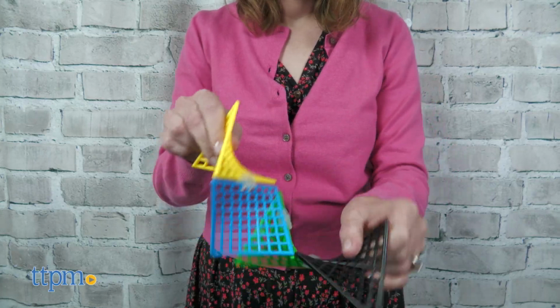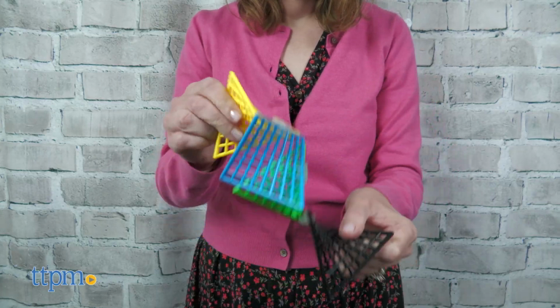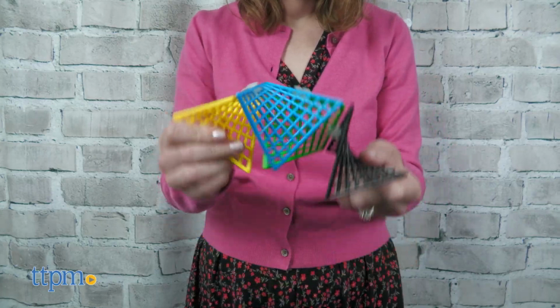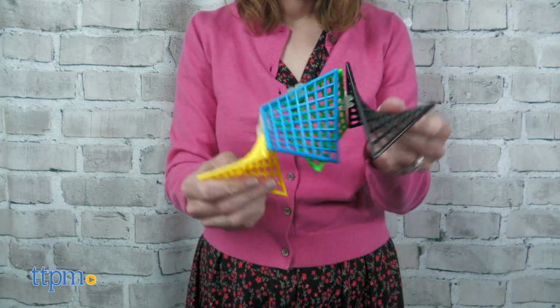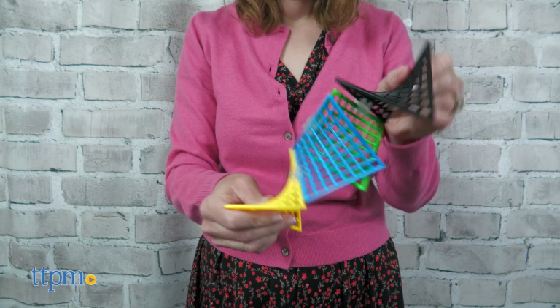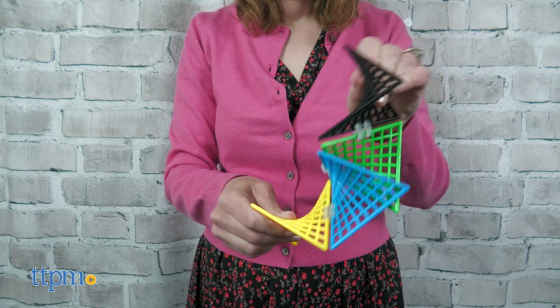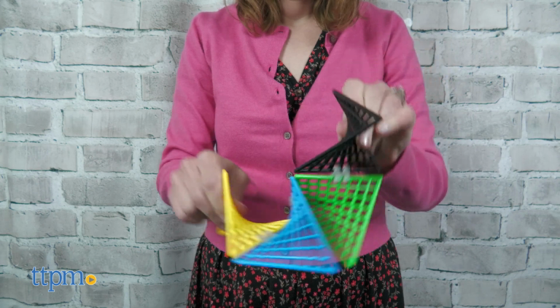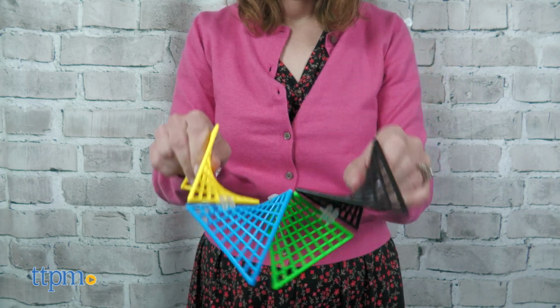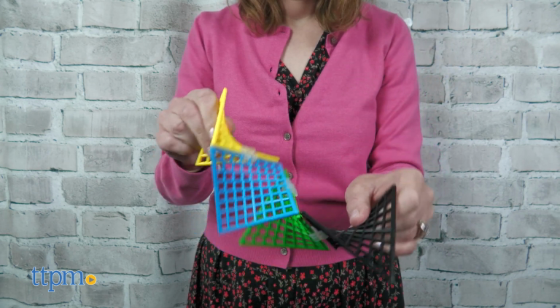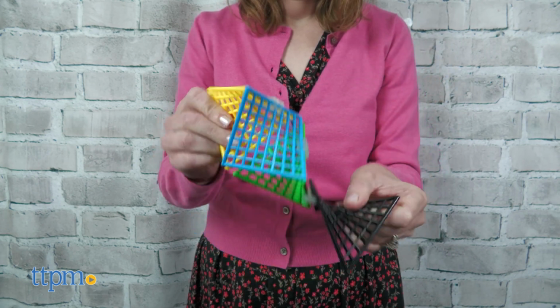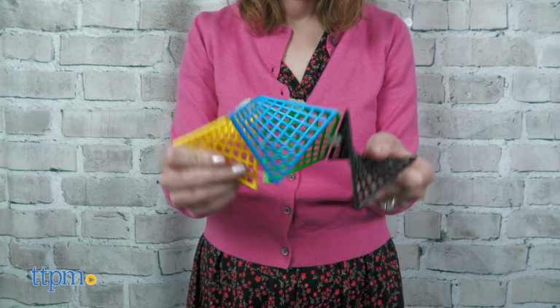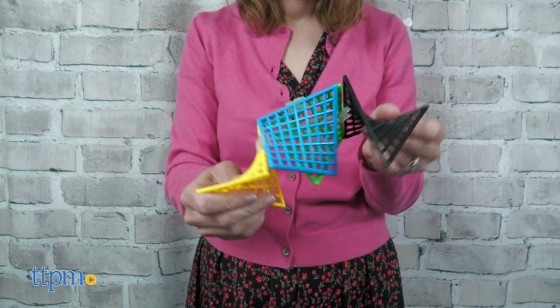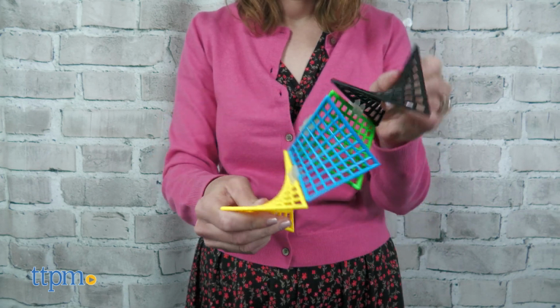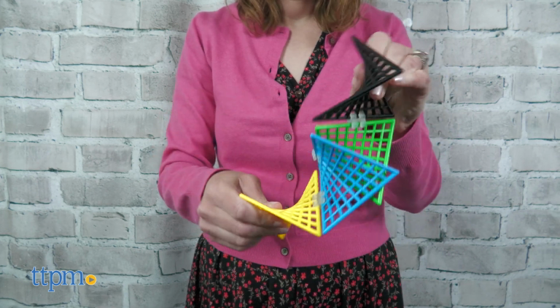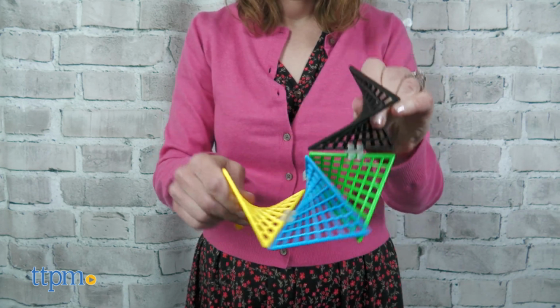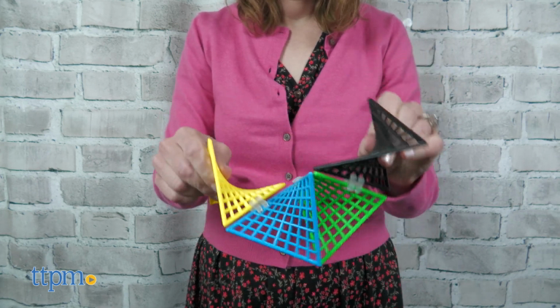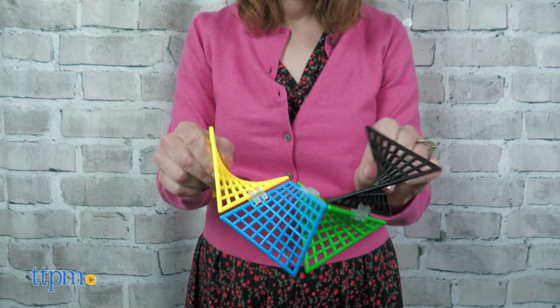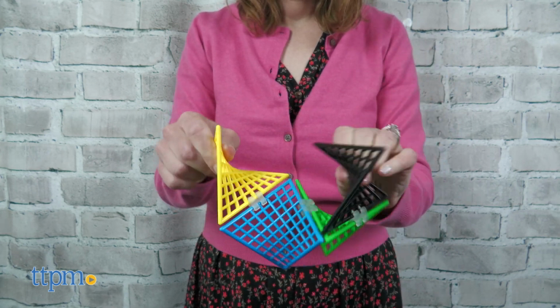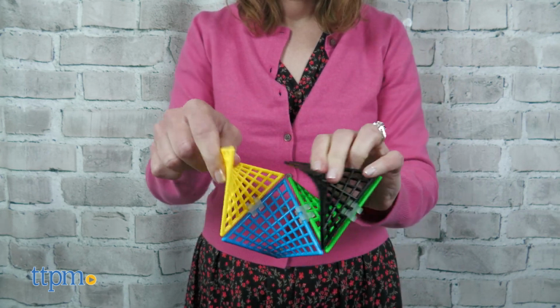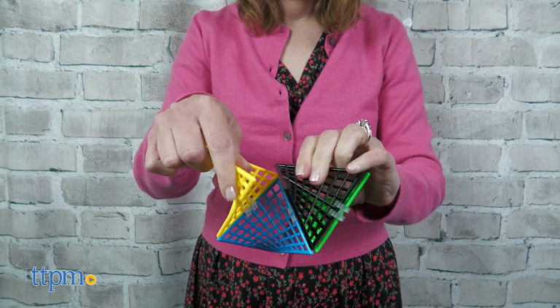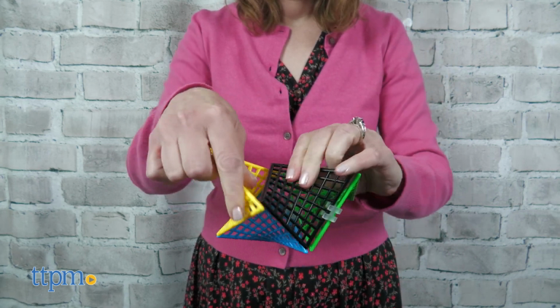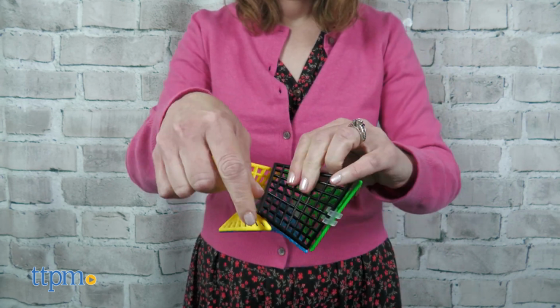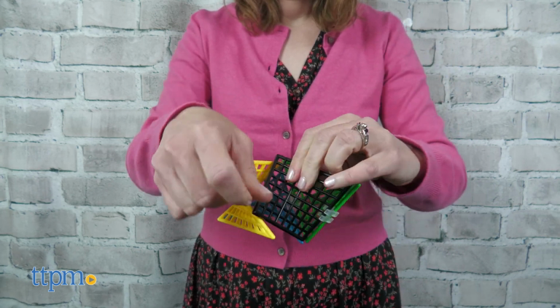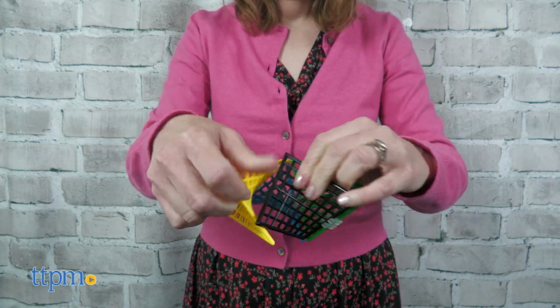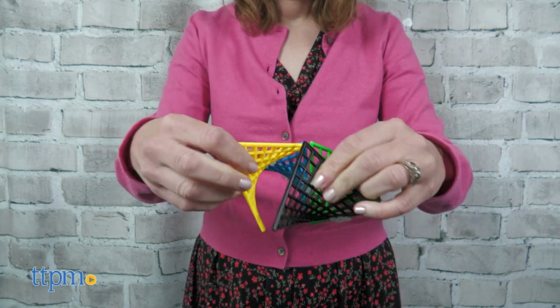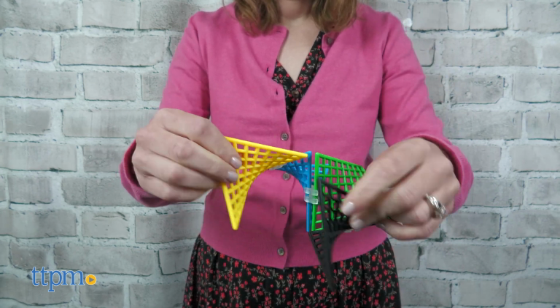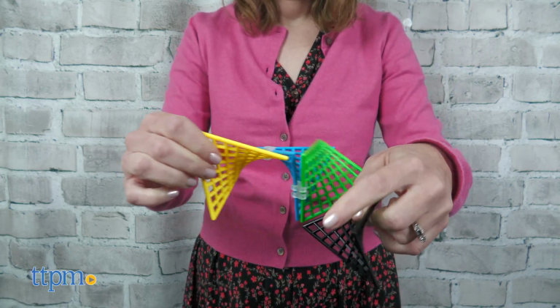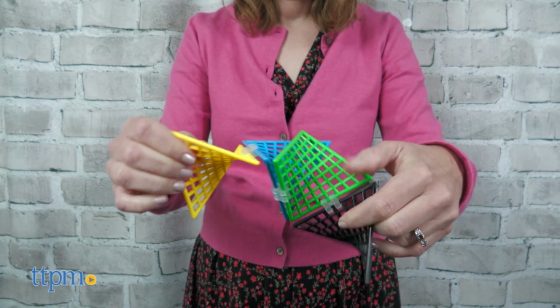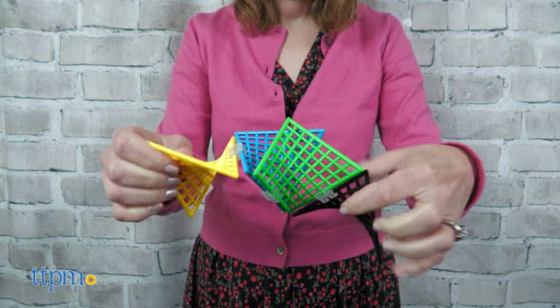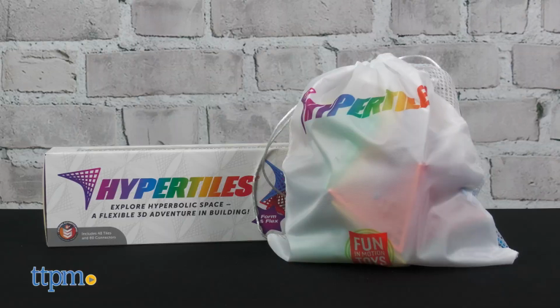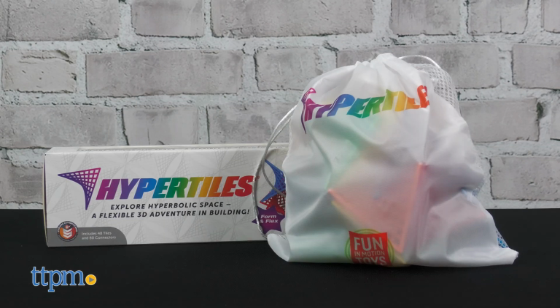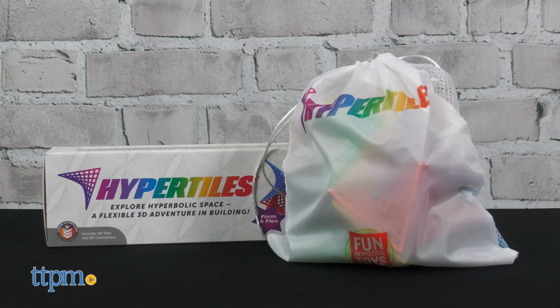This is a great combination of math, science, and art. What do you think of this toy? Let me know in the comments.